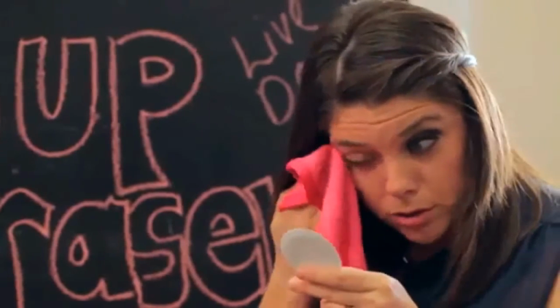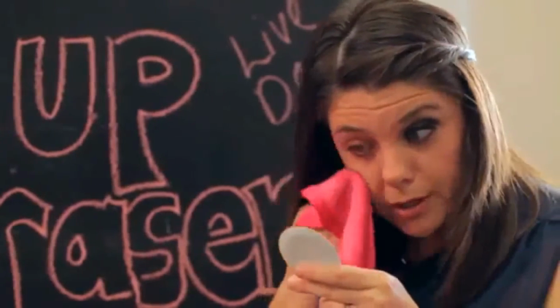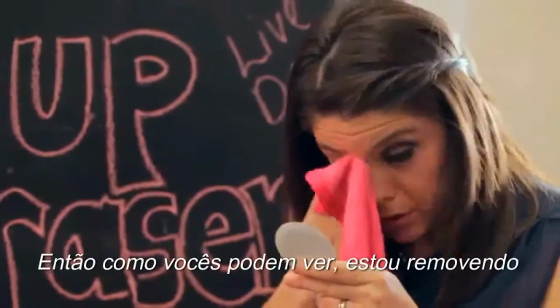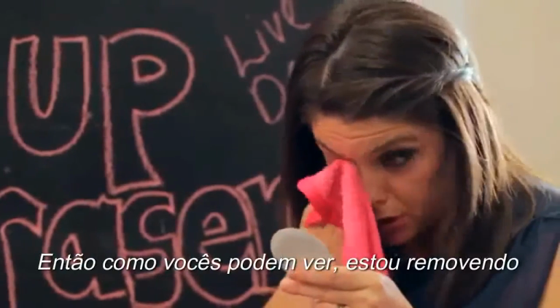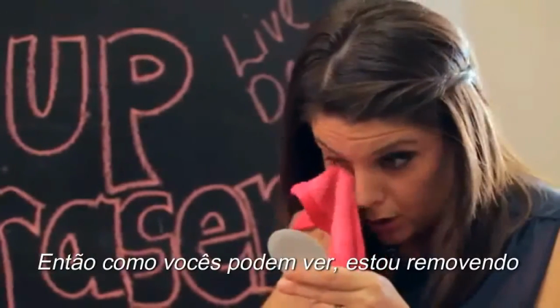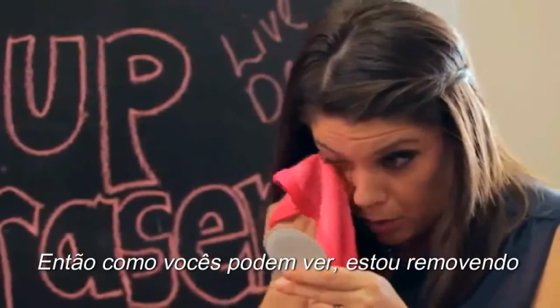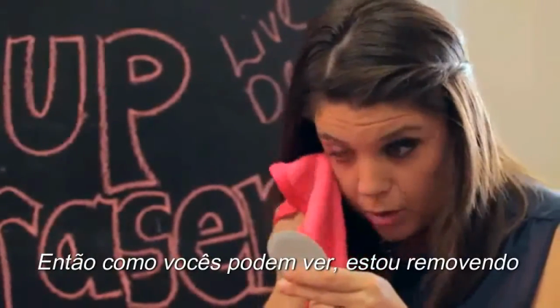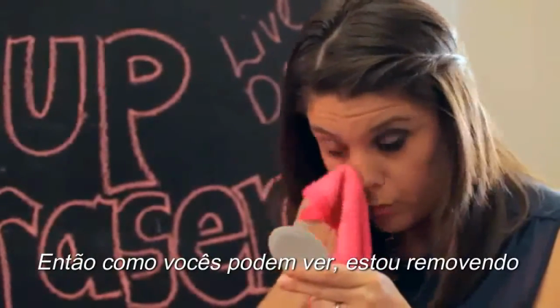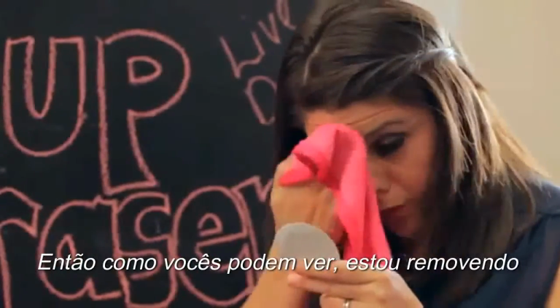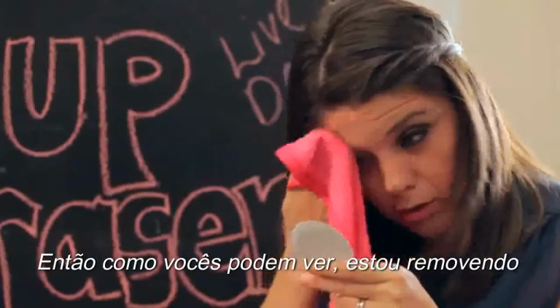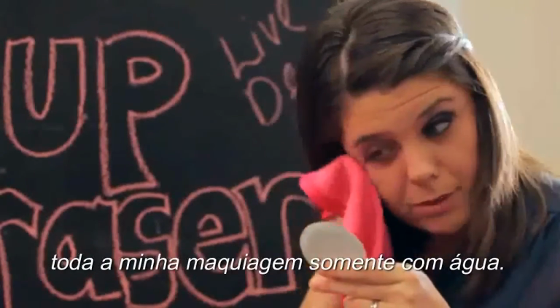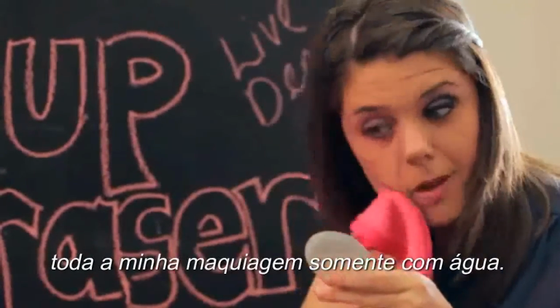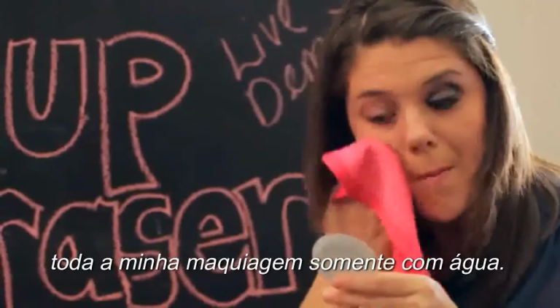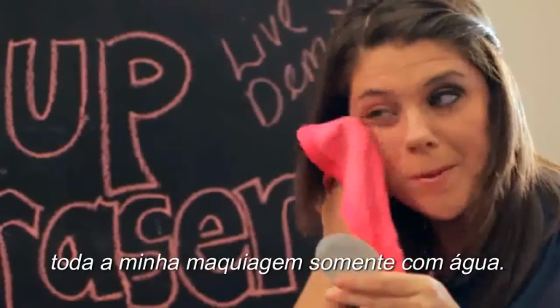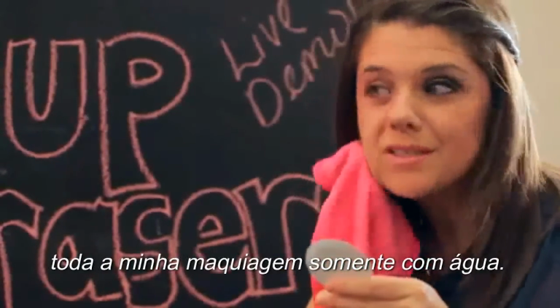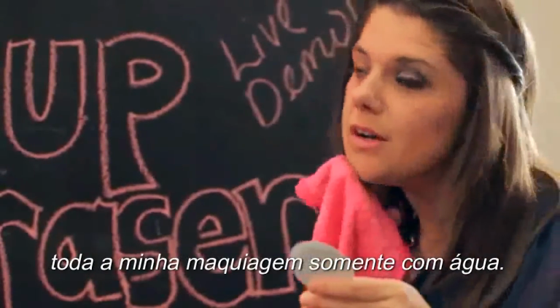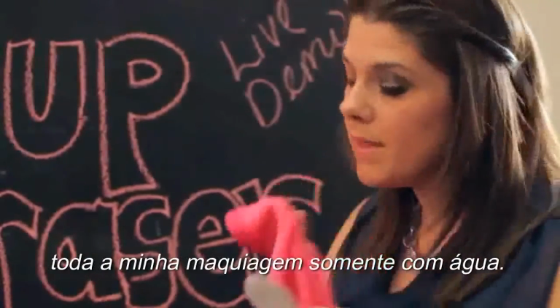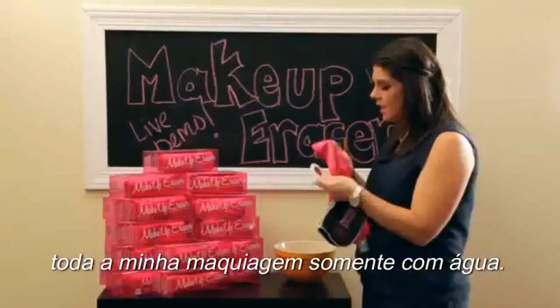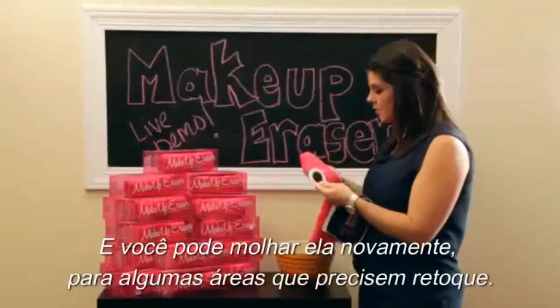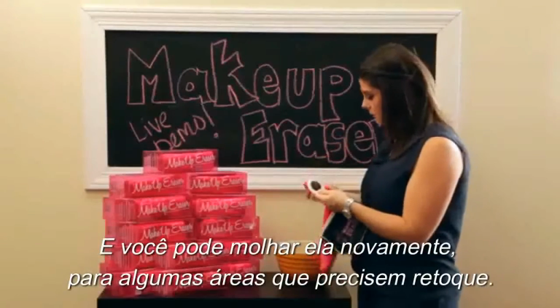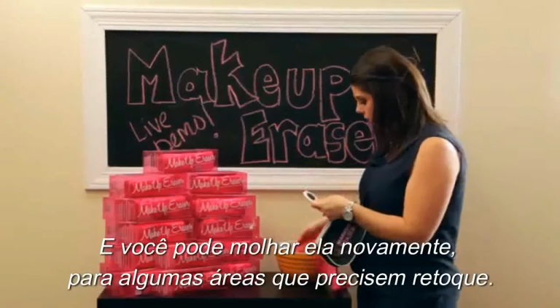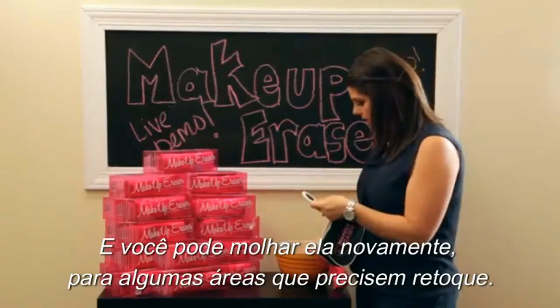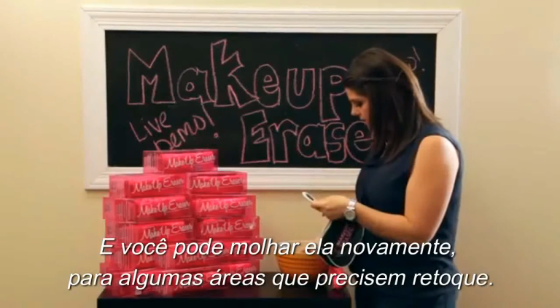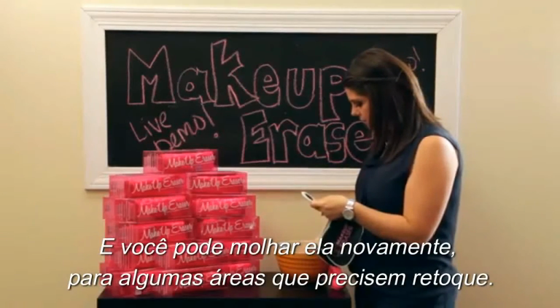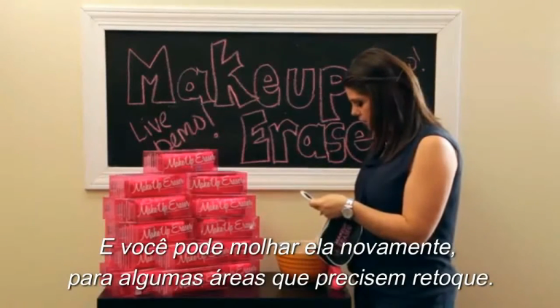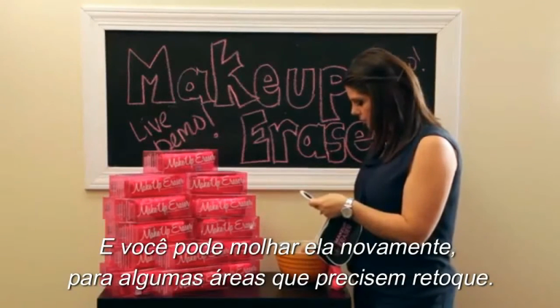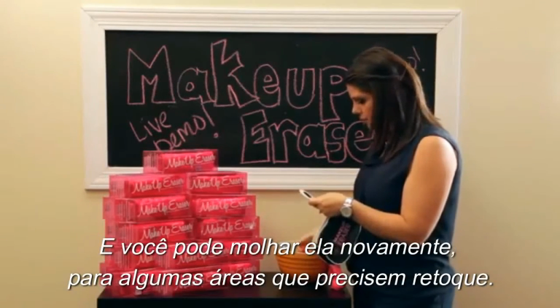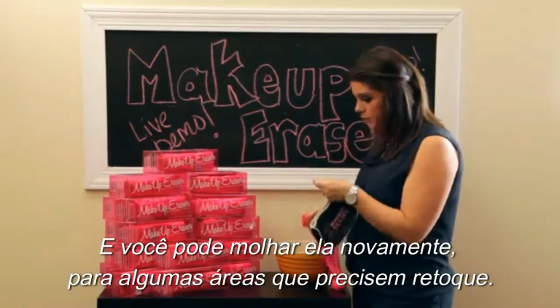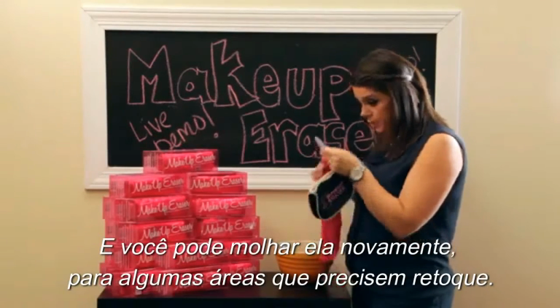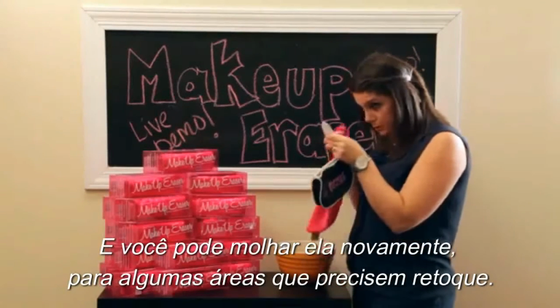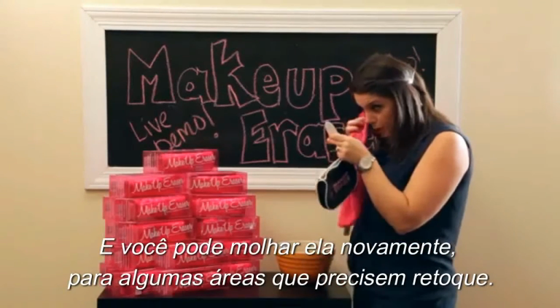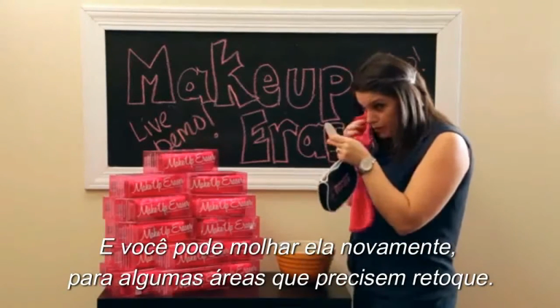As you can see, I'm removing all of my makeup with just water. You can always re-wet it a little bit too if you need to do other touch-up spots.